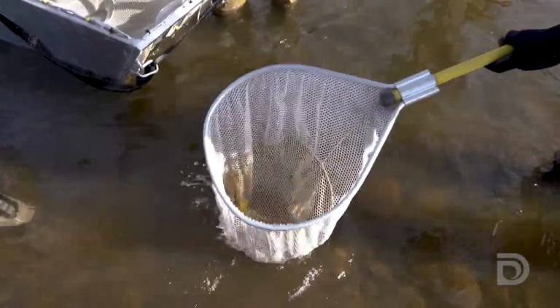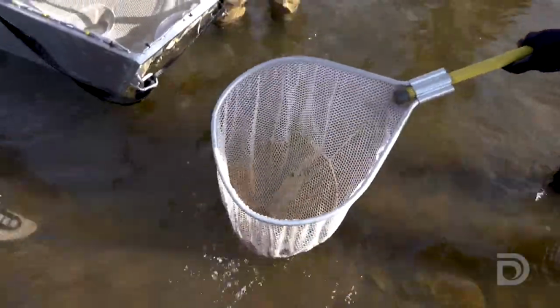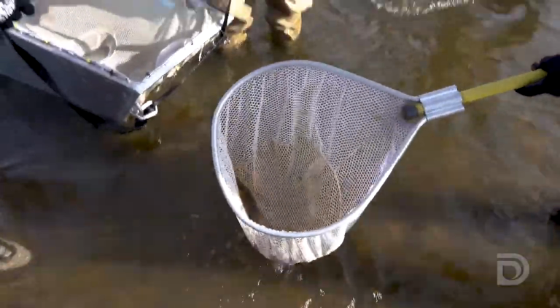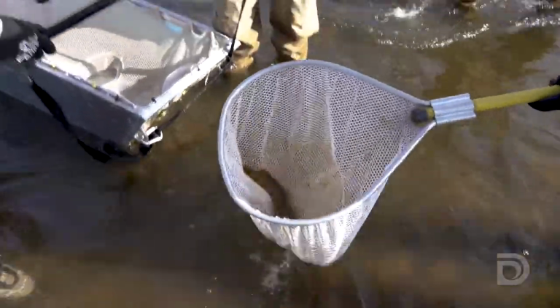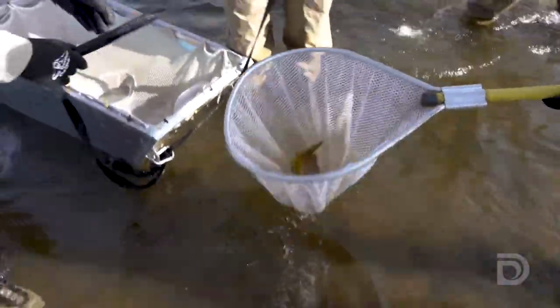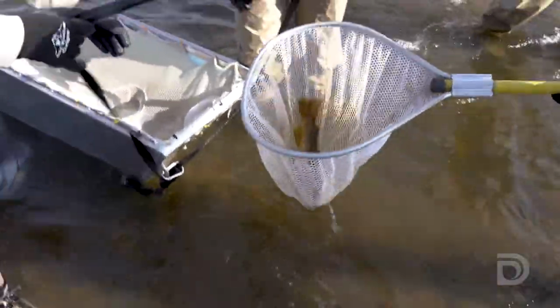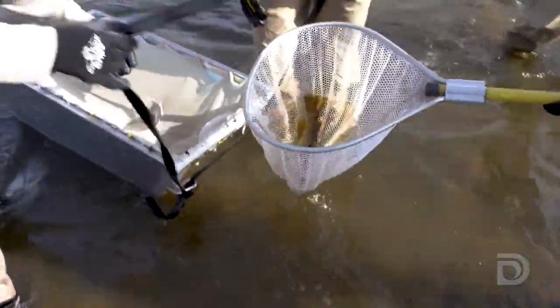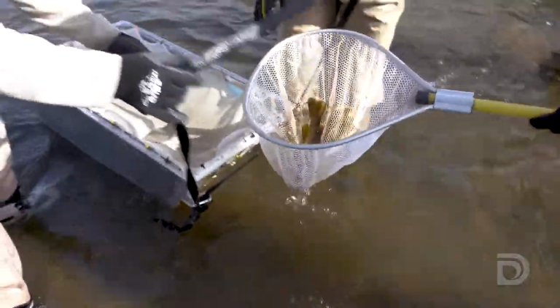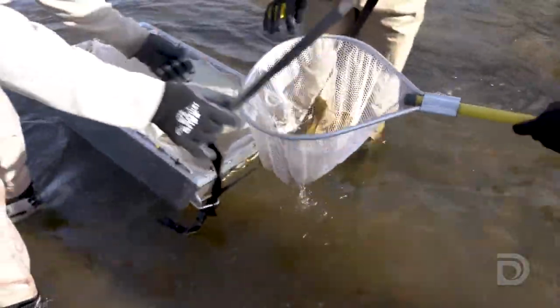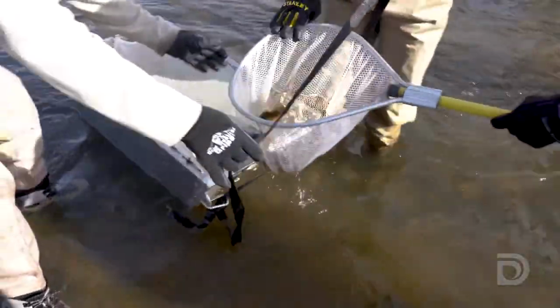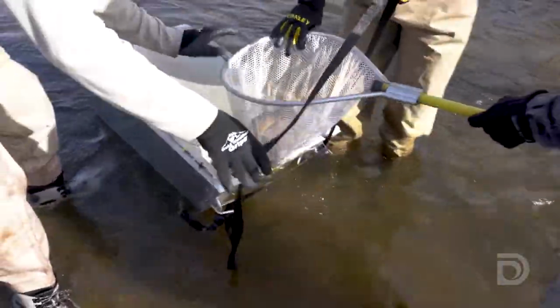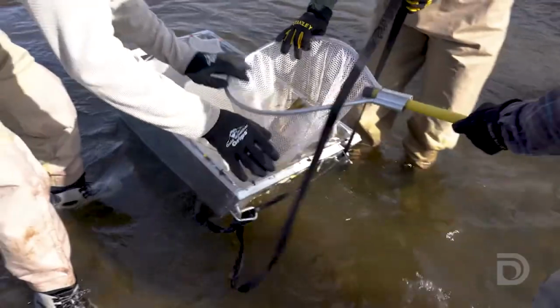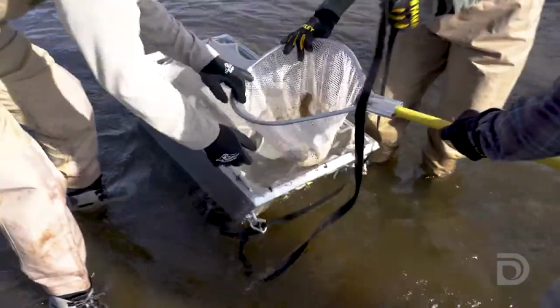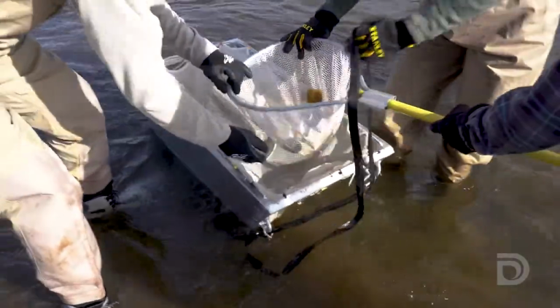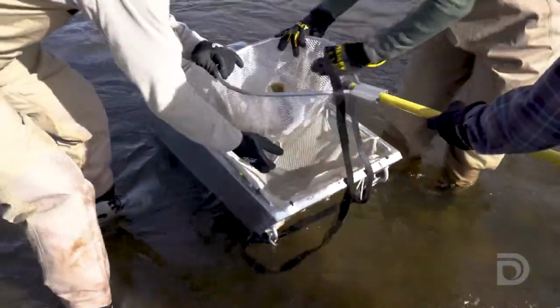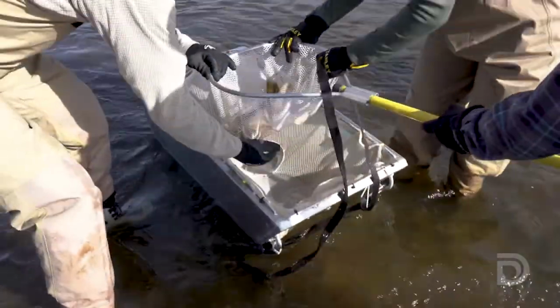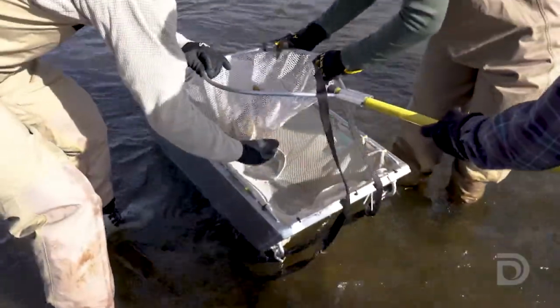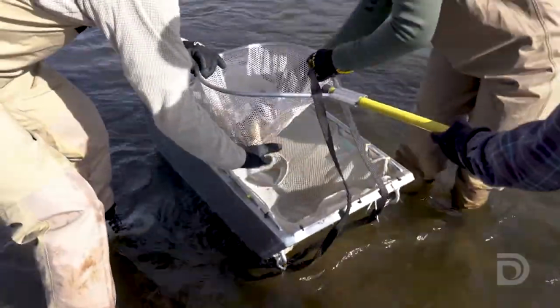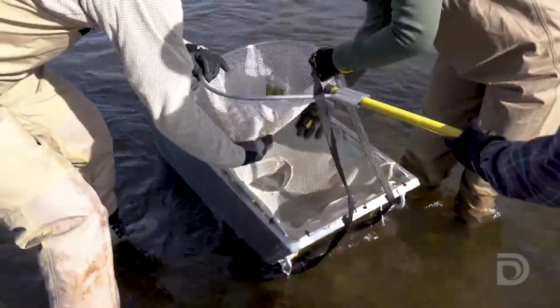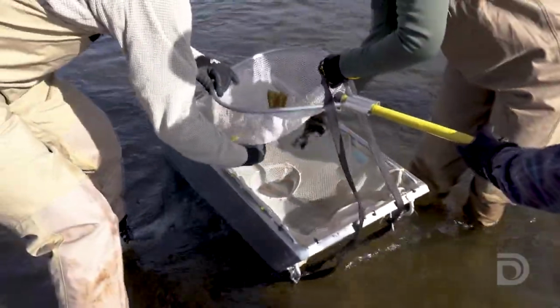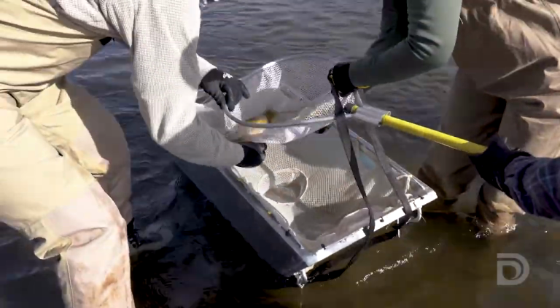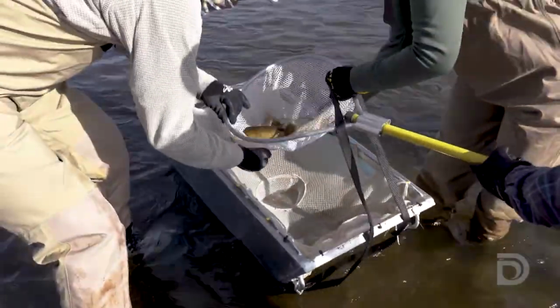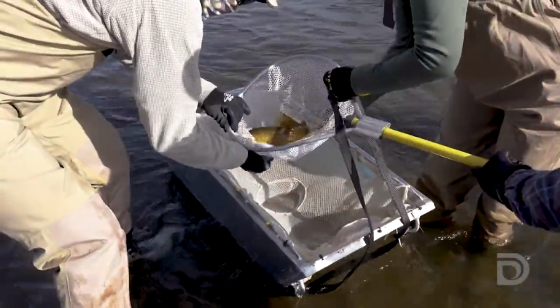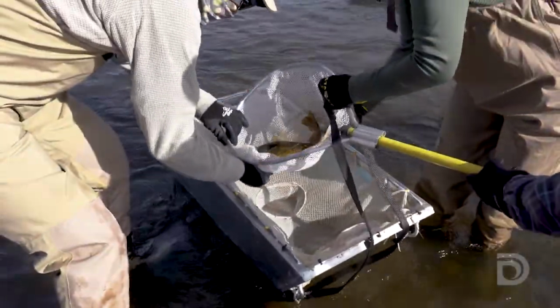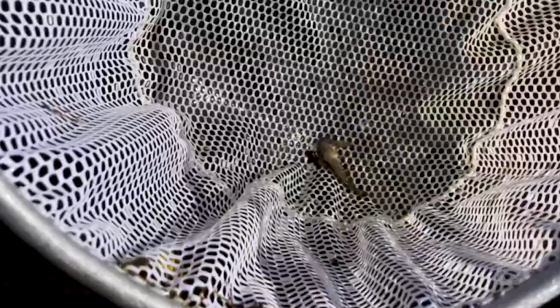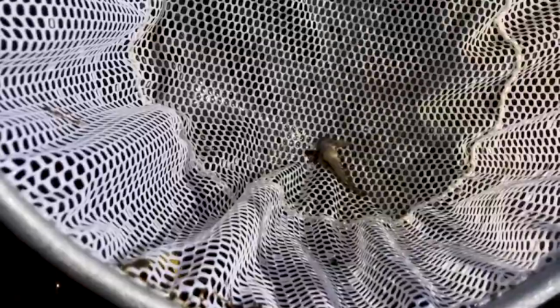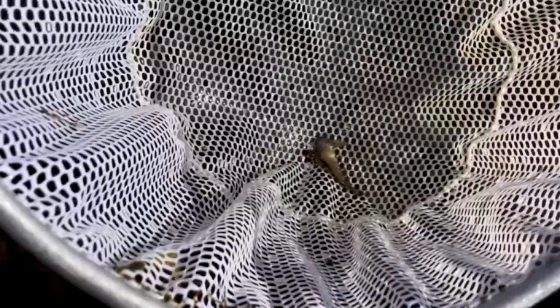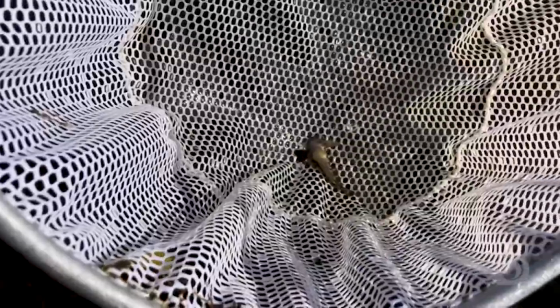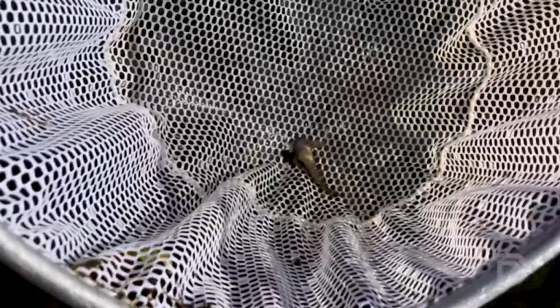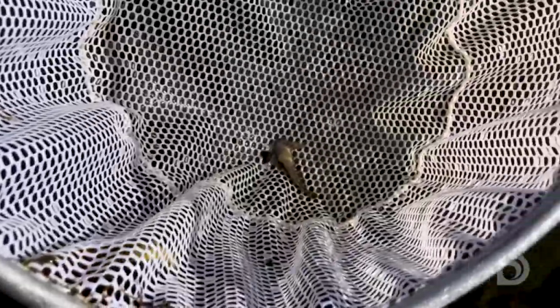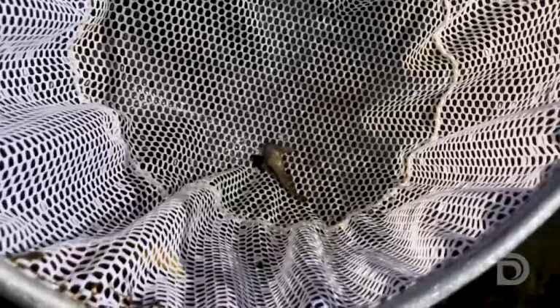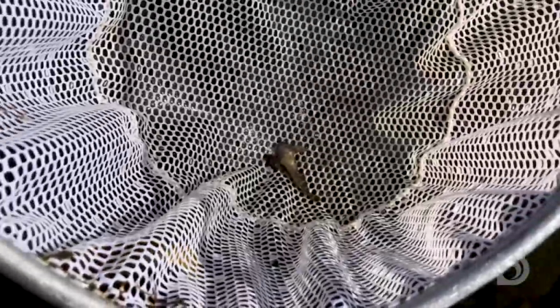Big sculpin there. The three main species in this reach are brown trout, rainbow trout, and mottled sculpin.